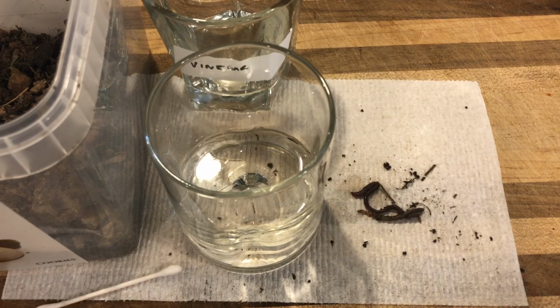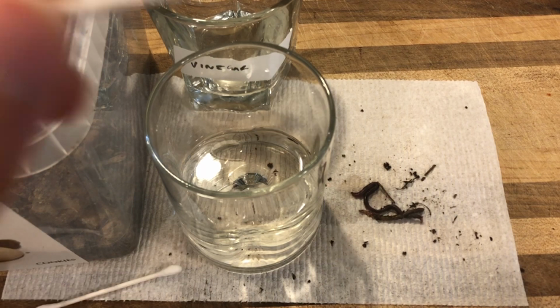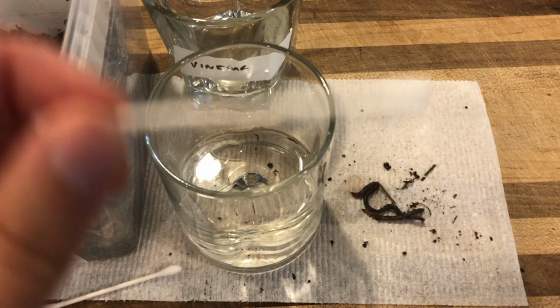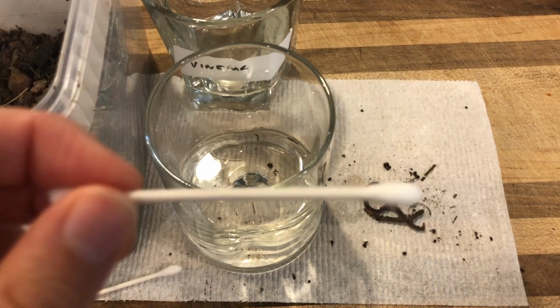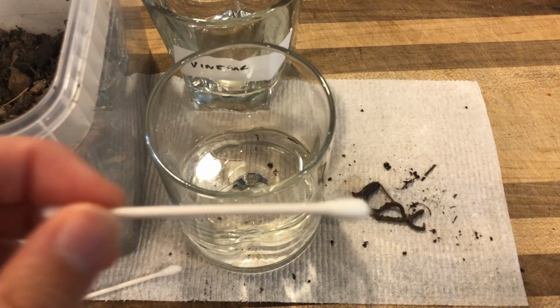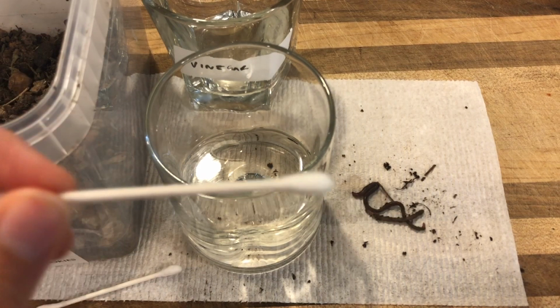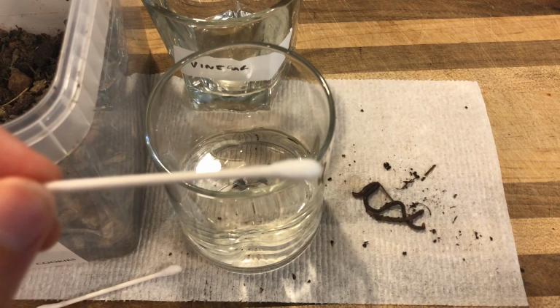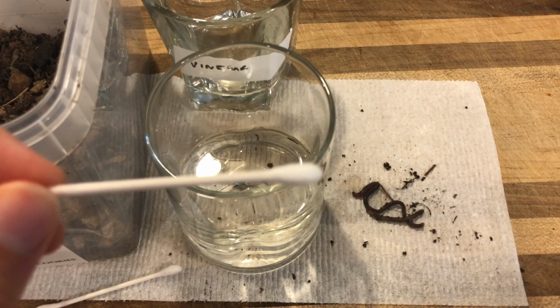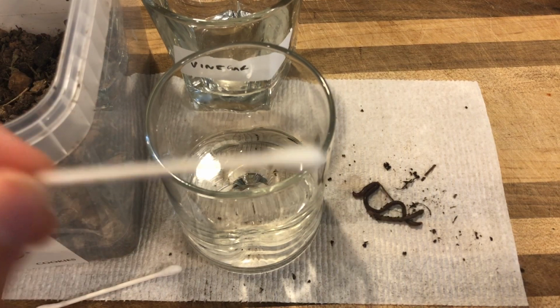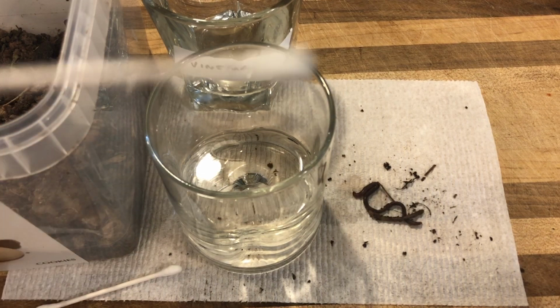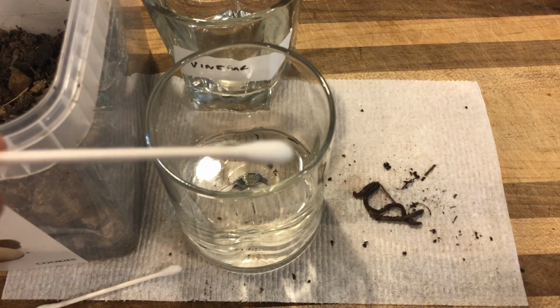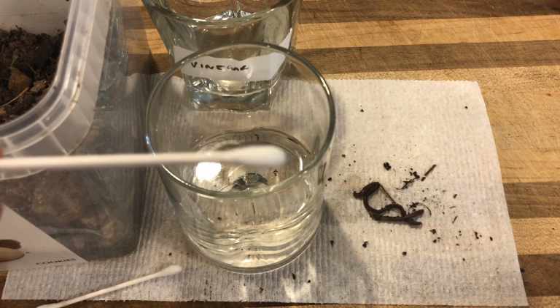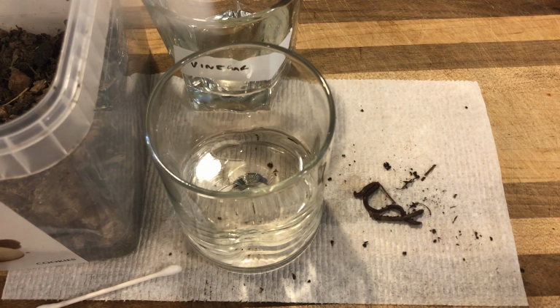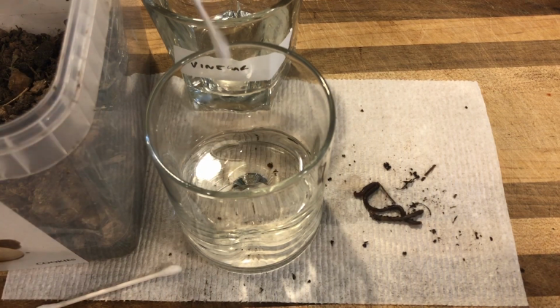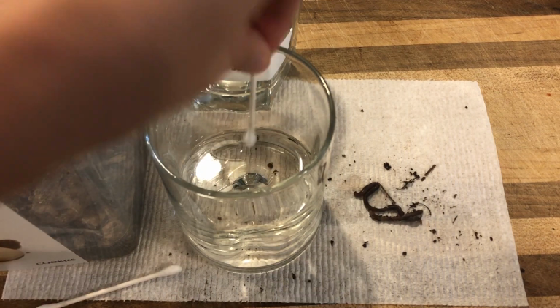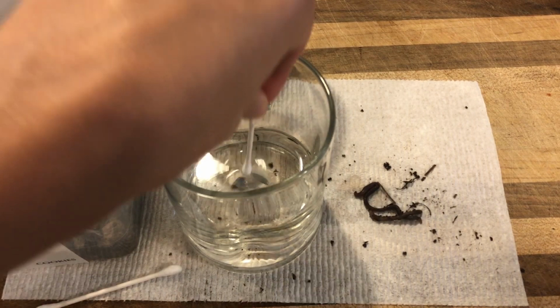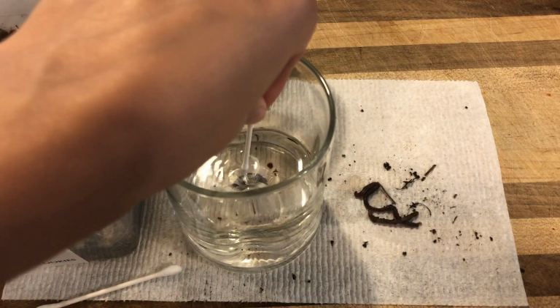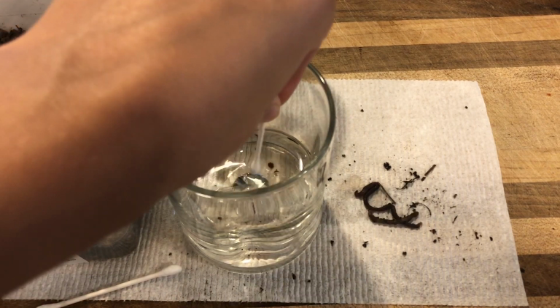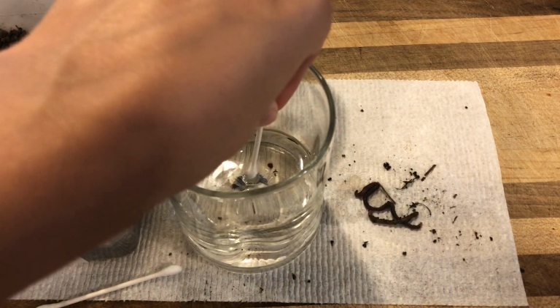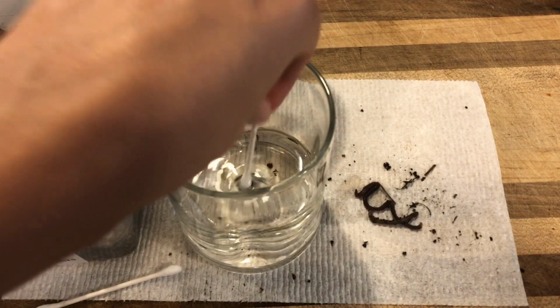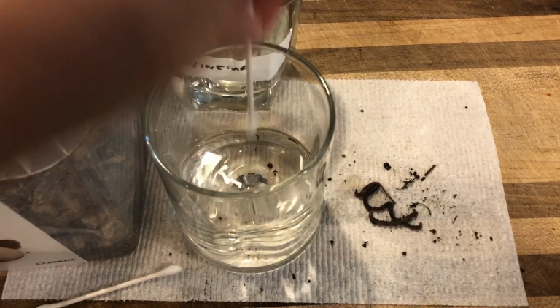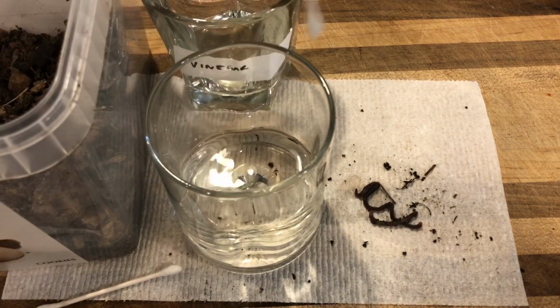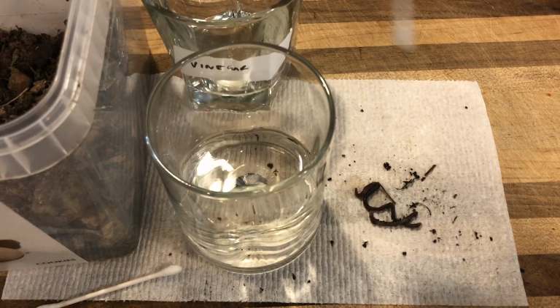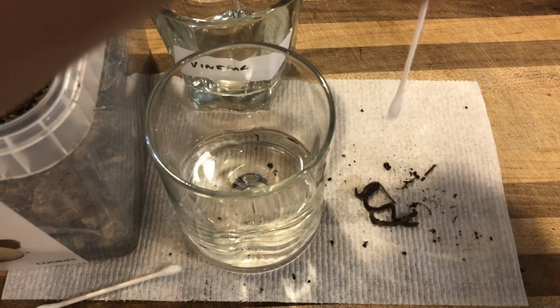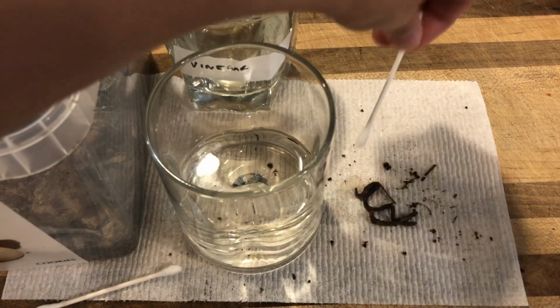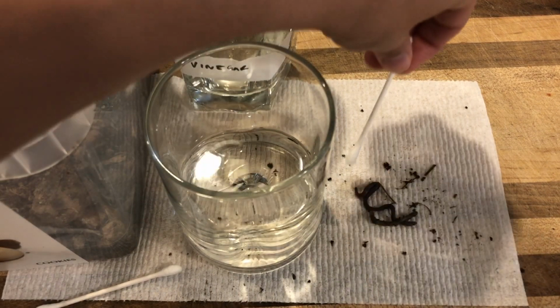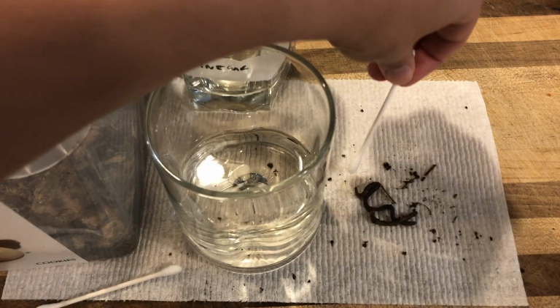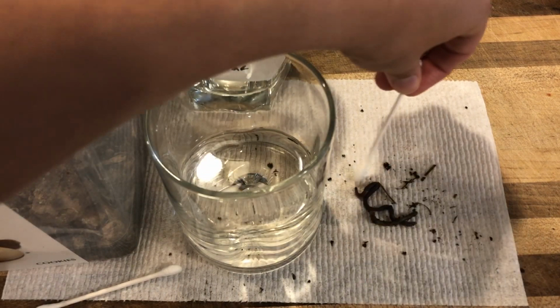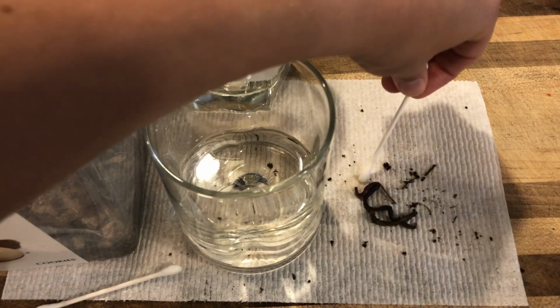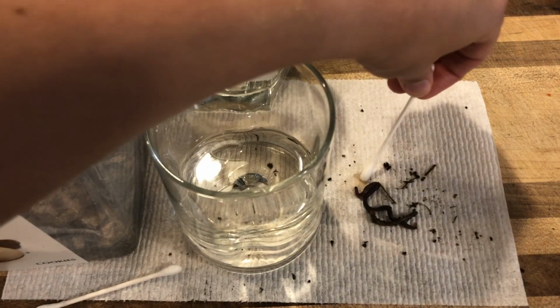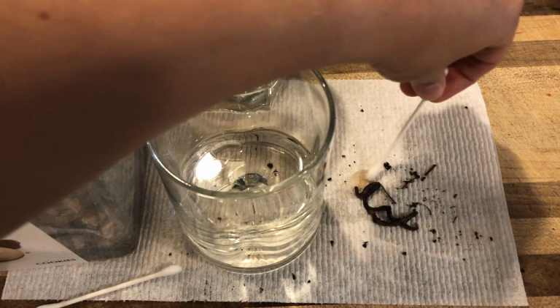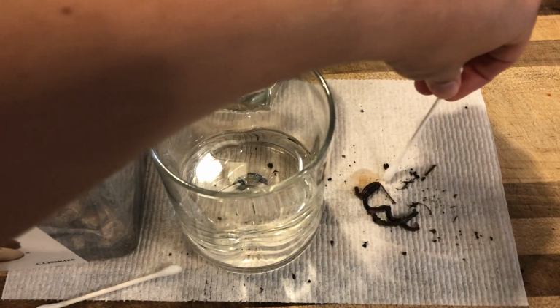Now if you have a Q-tip, take your Q-tip, moisten it with water, and draw a line near your worm.